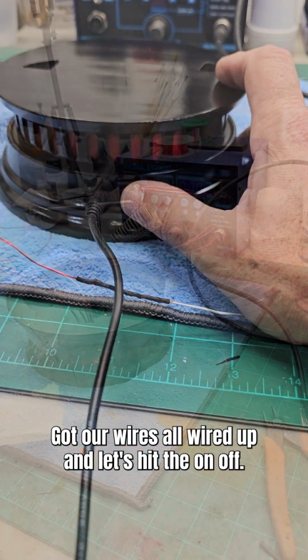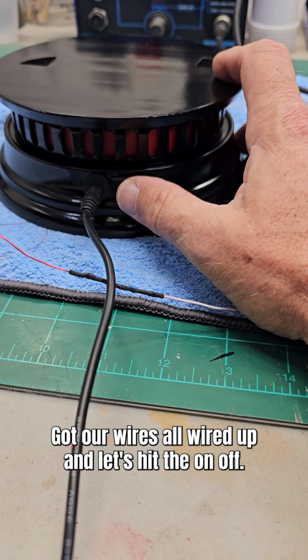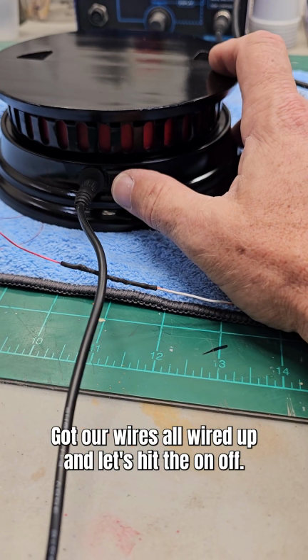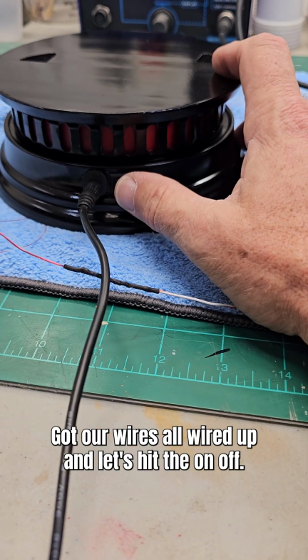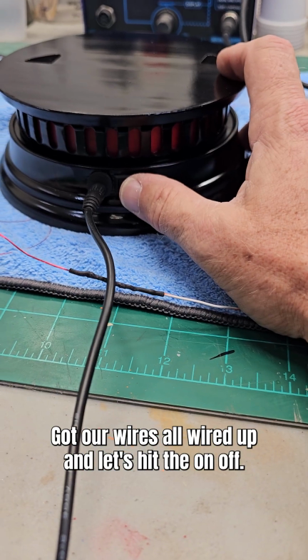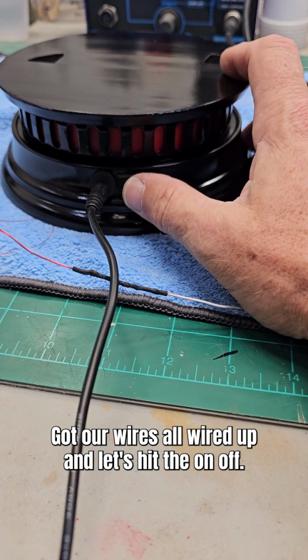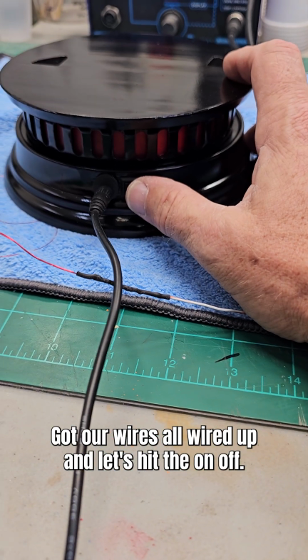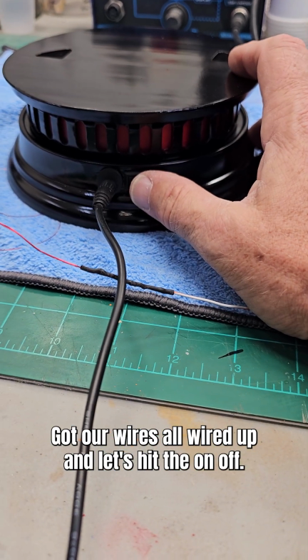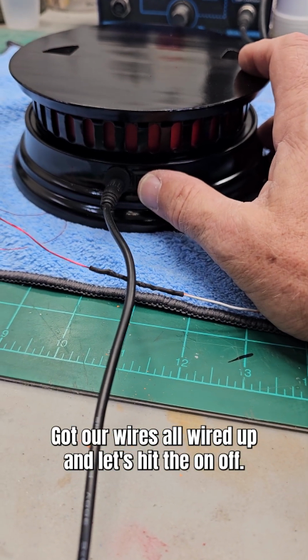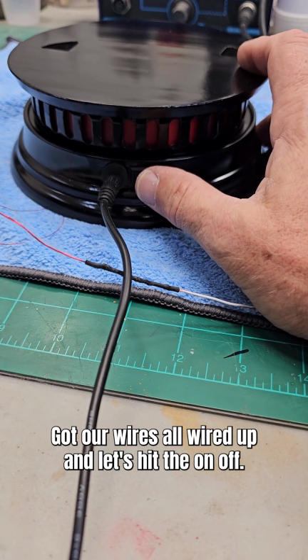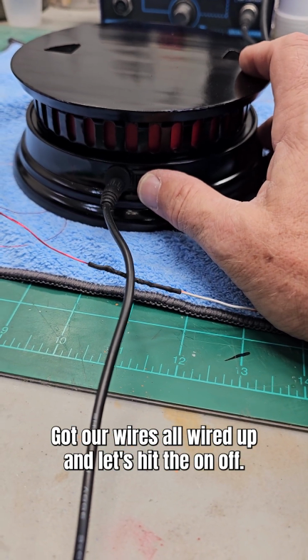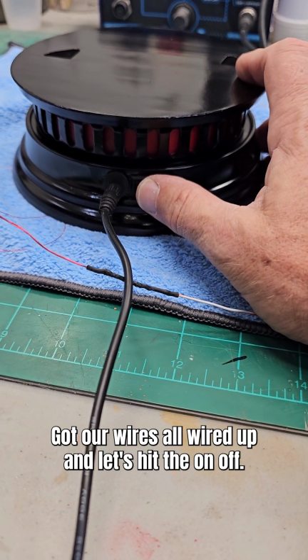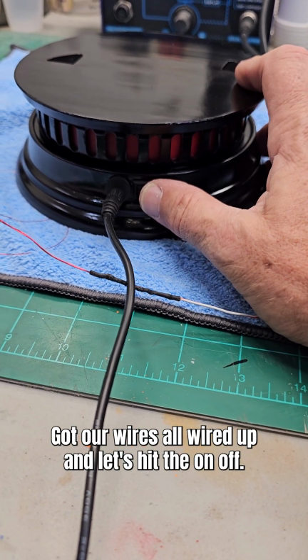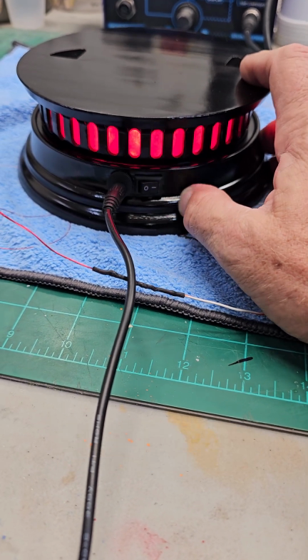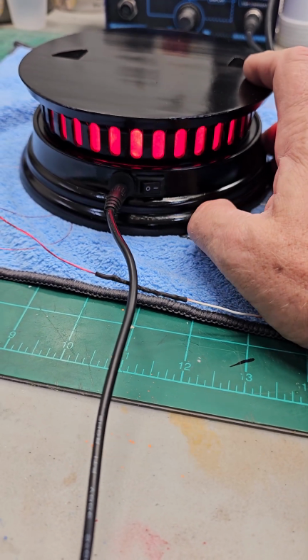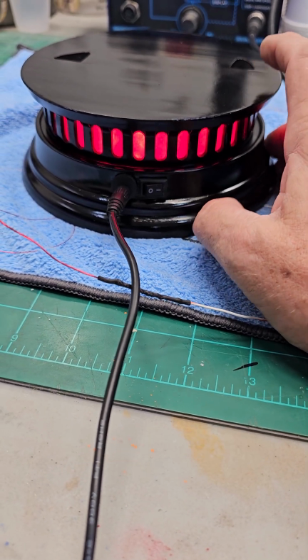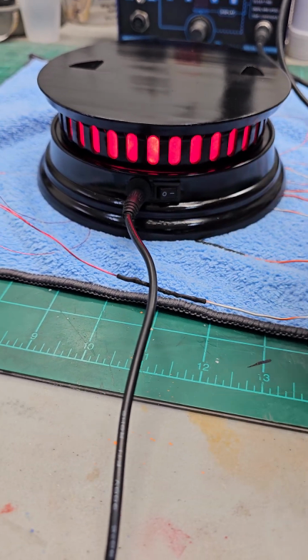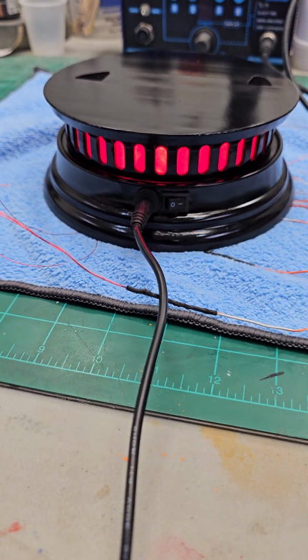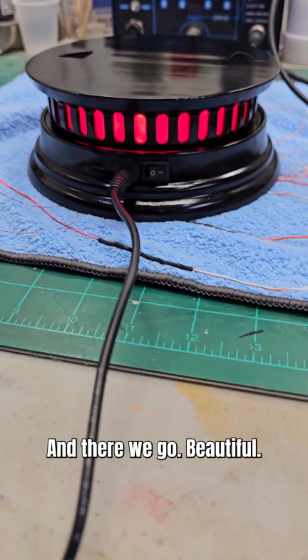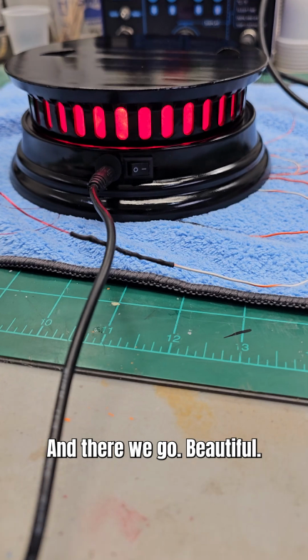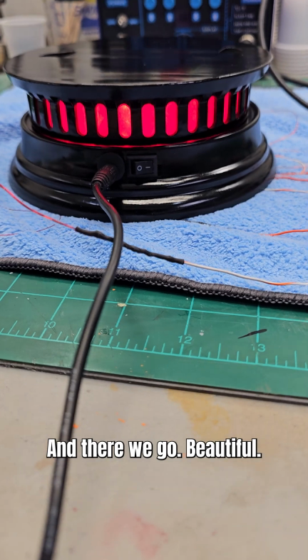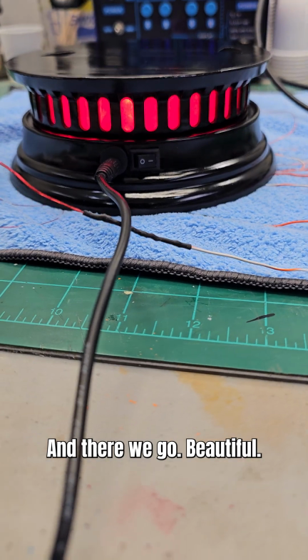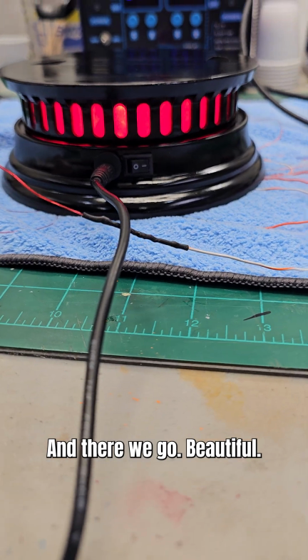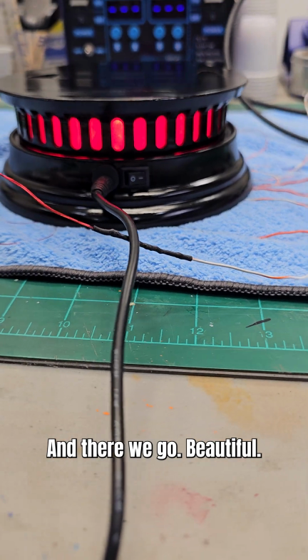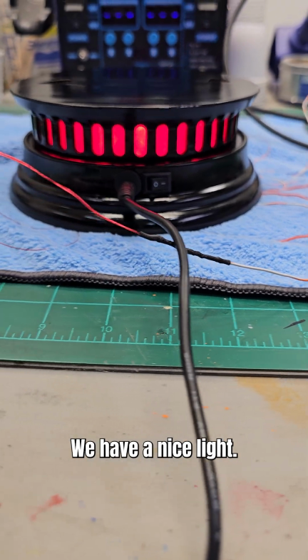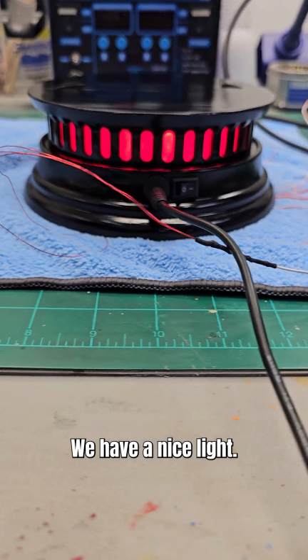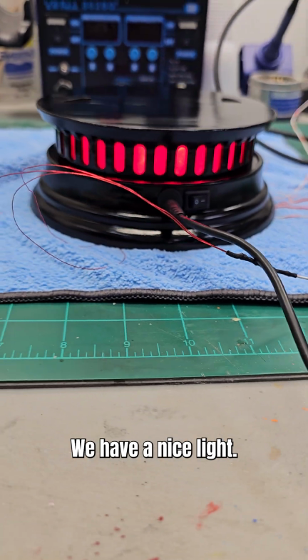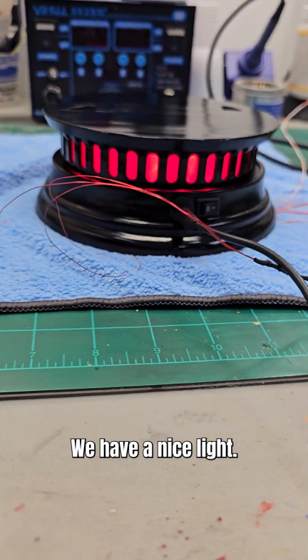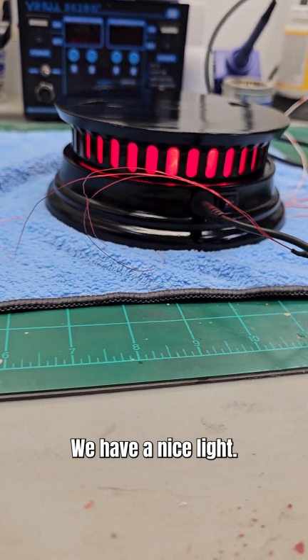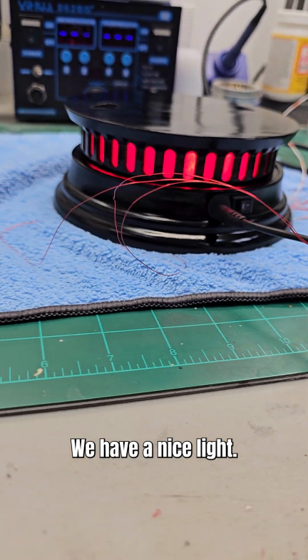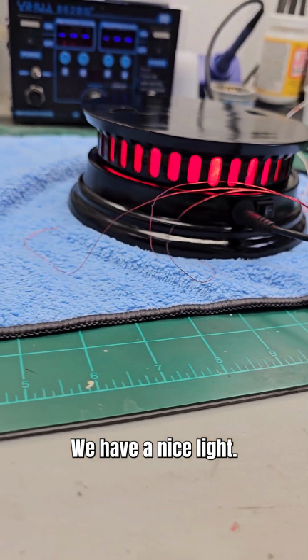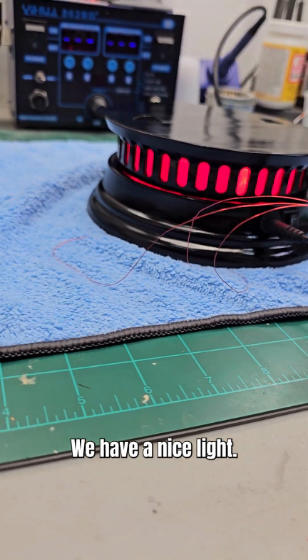Got our wires all wired up, and let's hit the on-off. And there we go. Beautiful. We have a nice light.